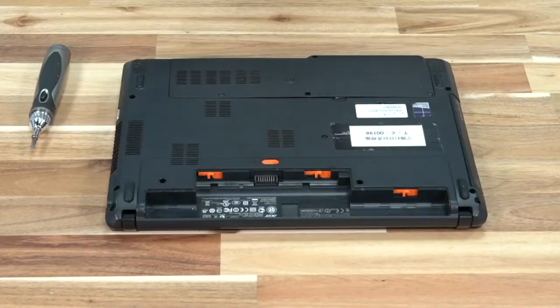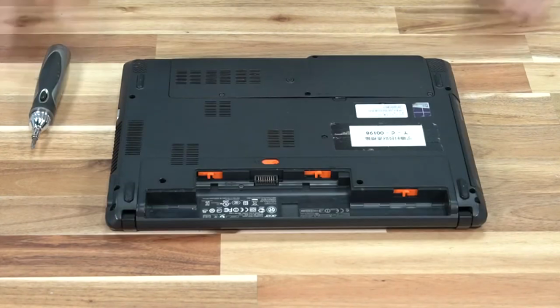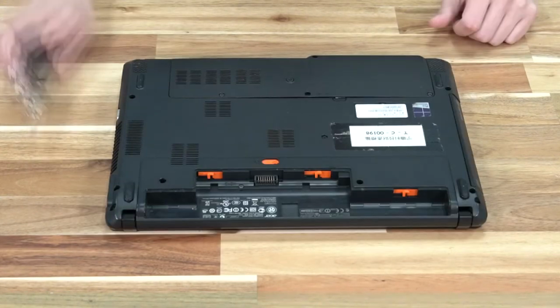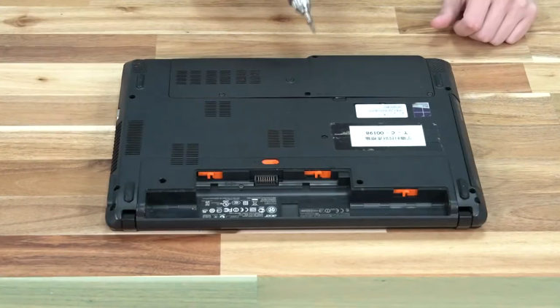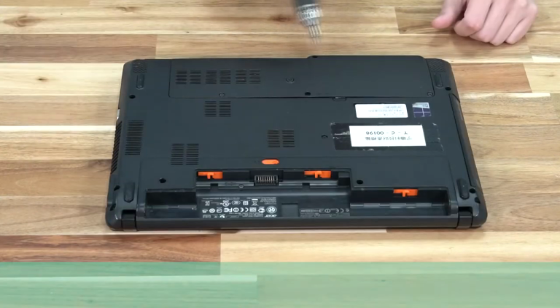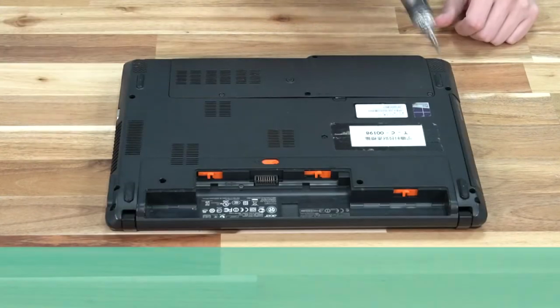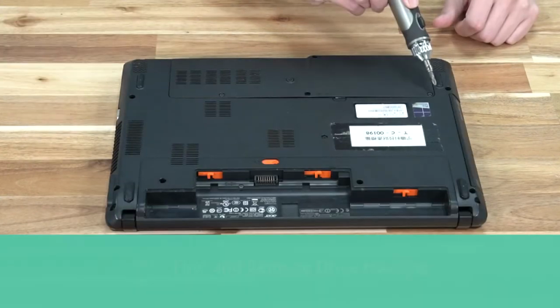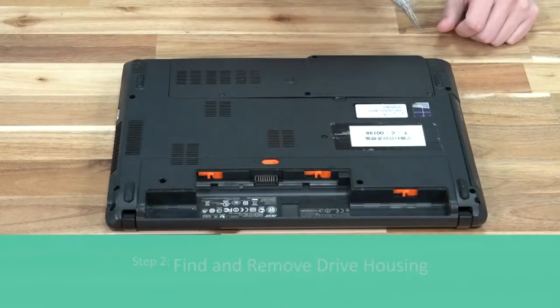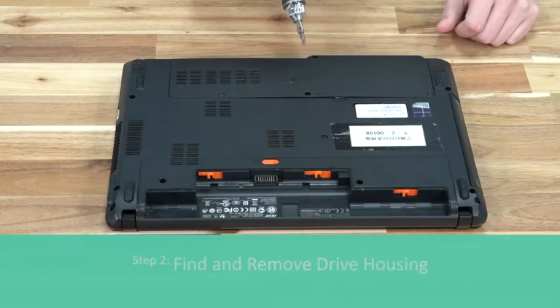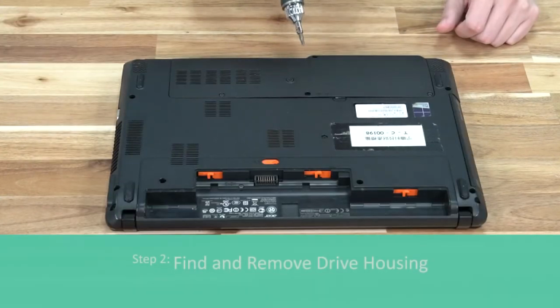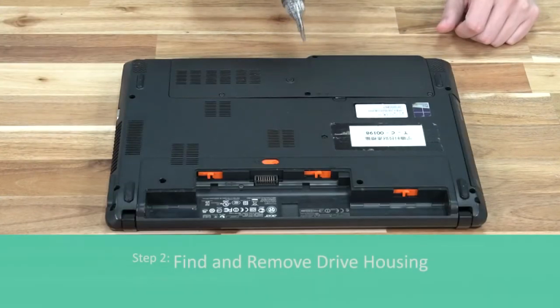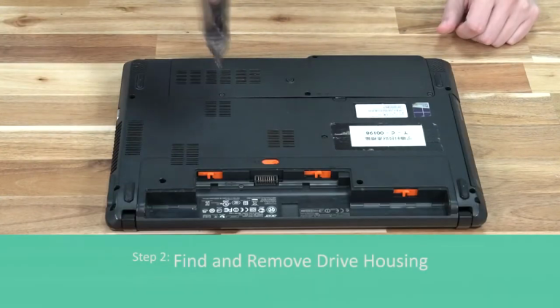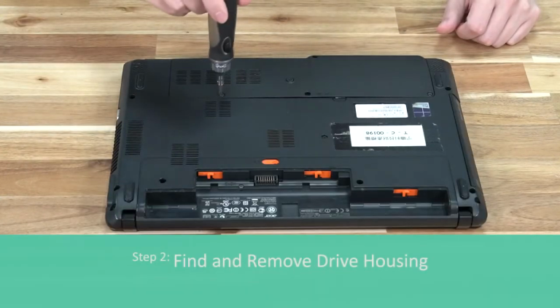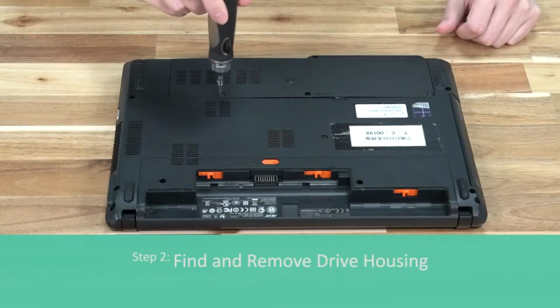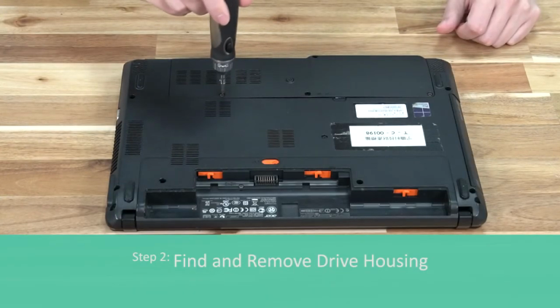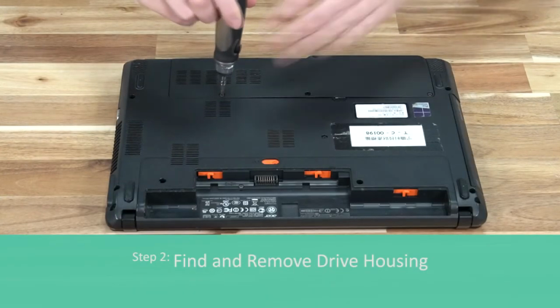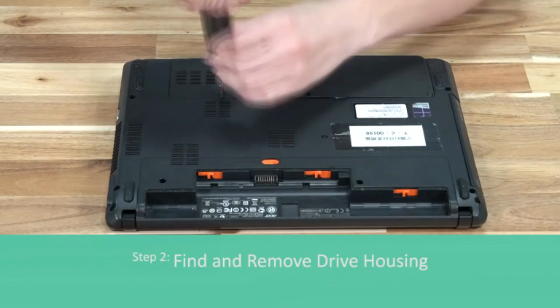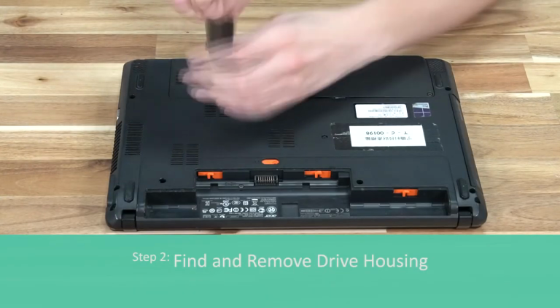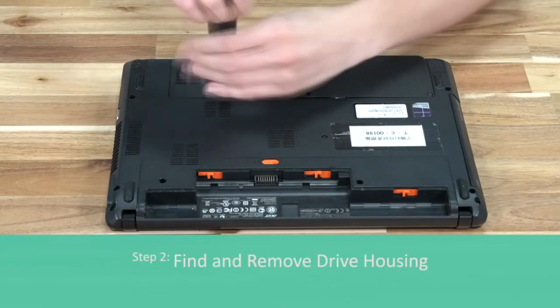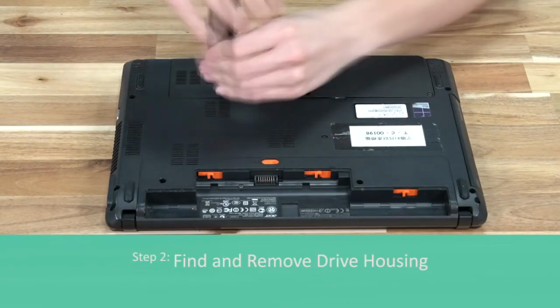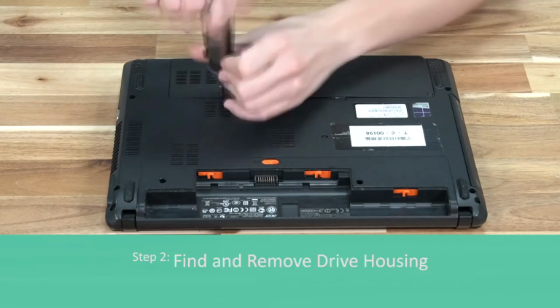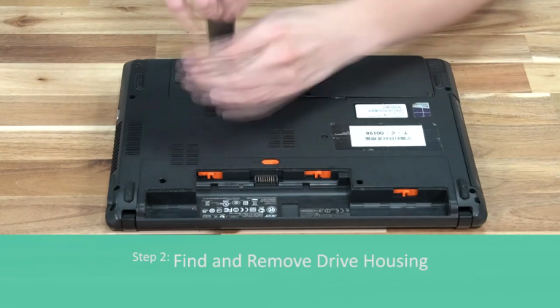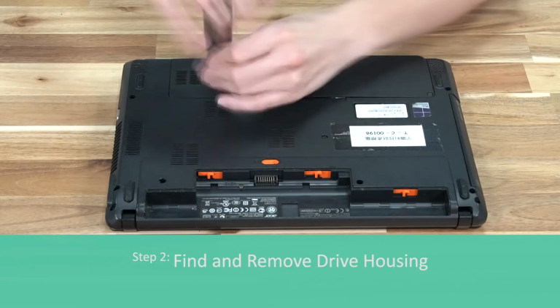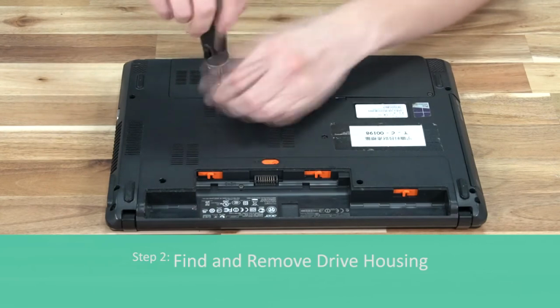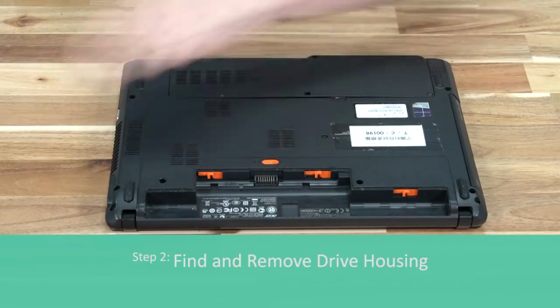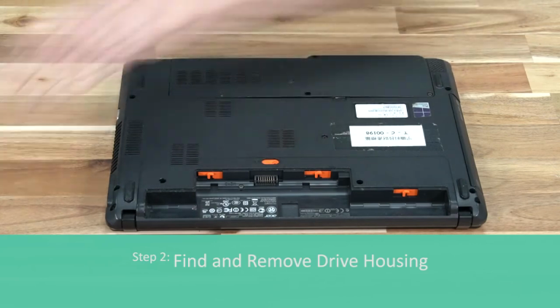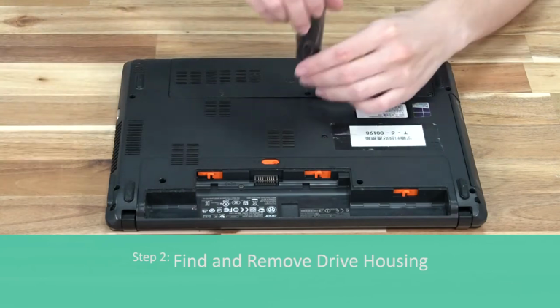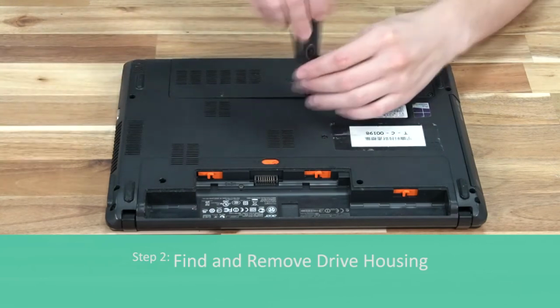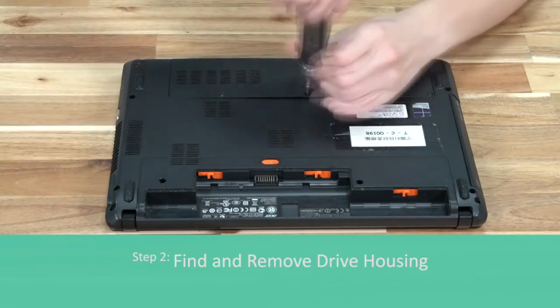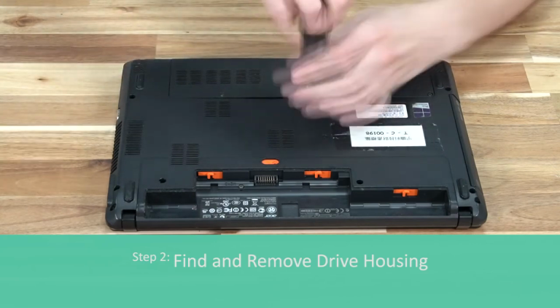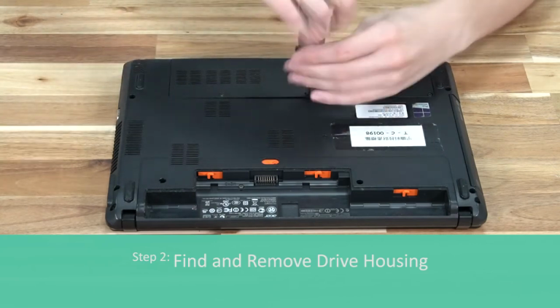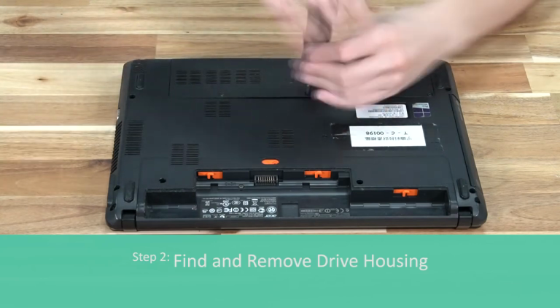Now locate the housing for your hard drive as well as all the screws keeping the housing held in place, and remove those screws.